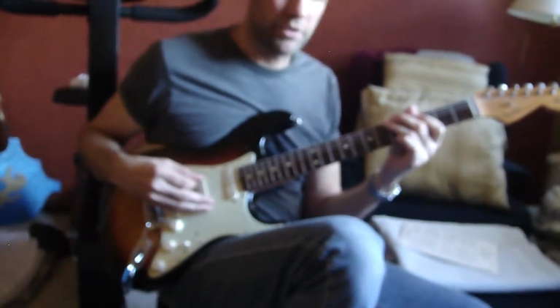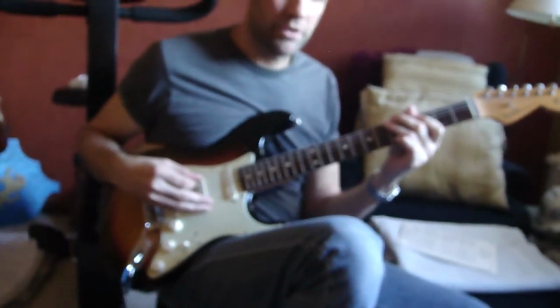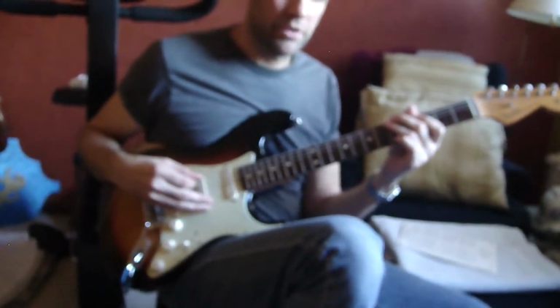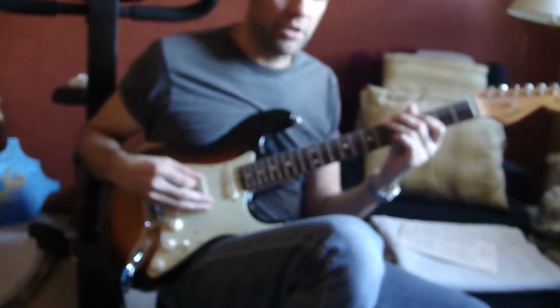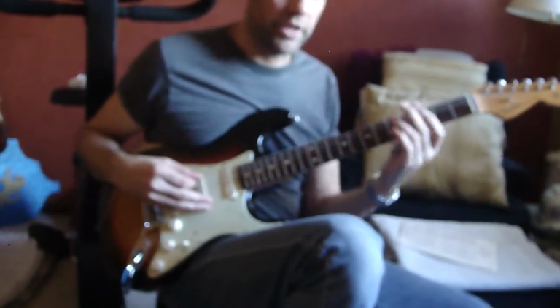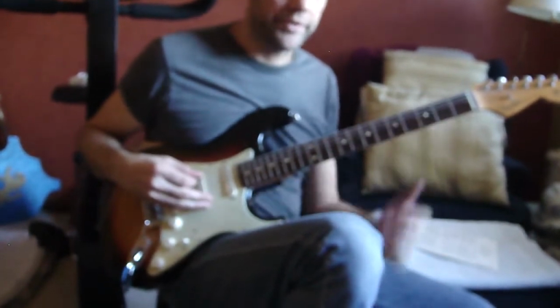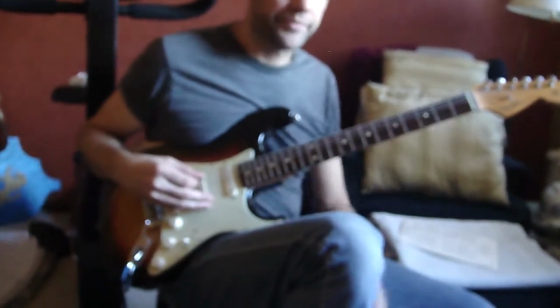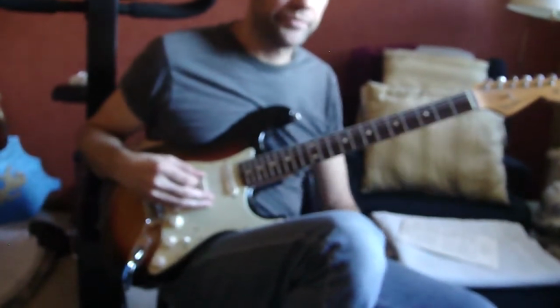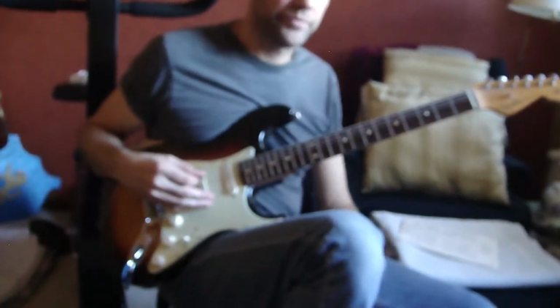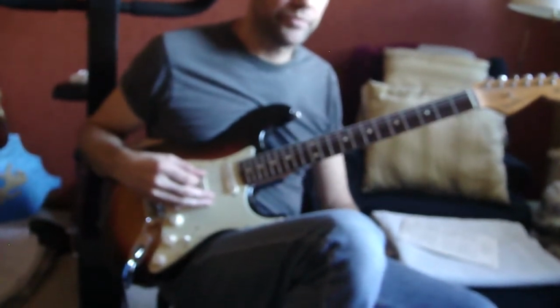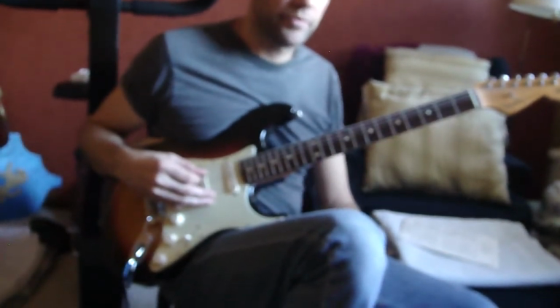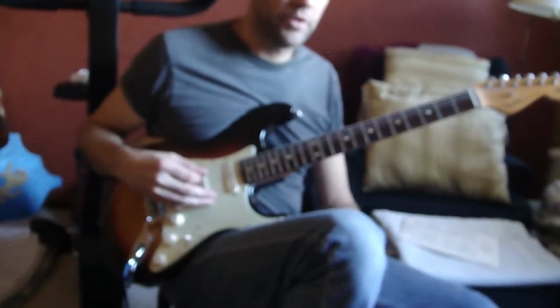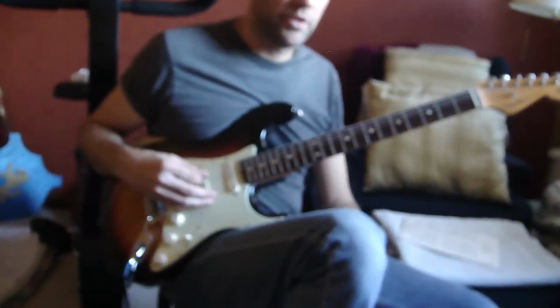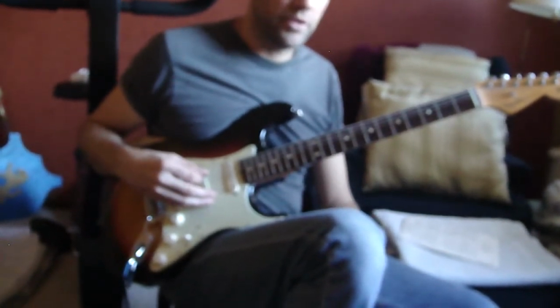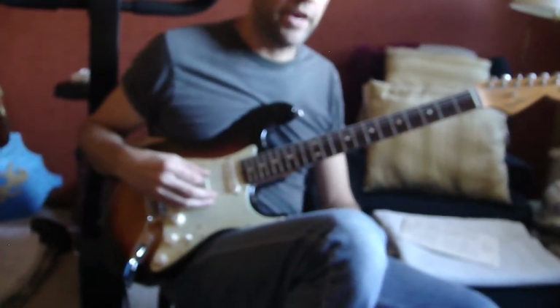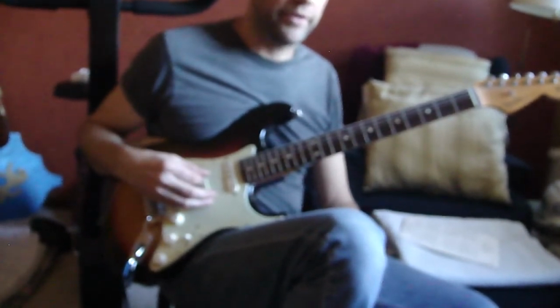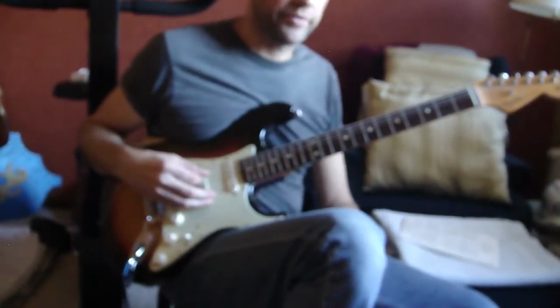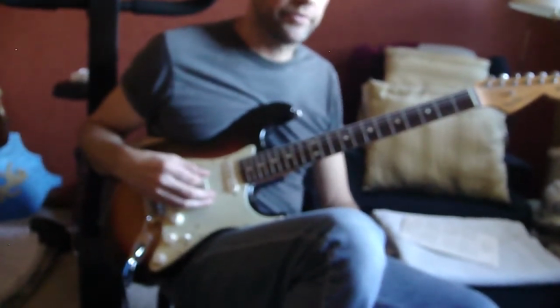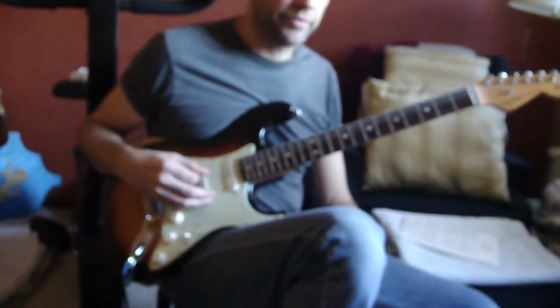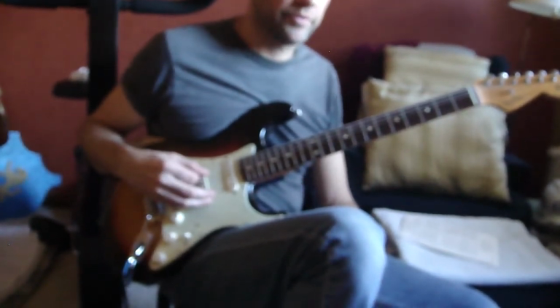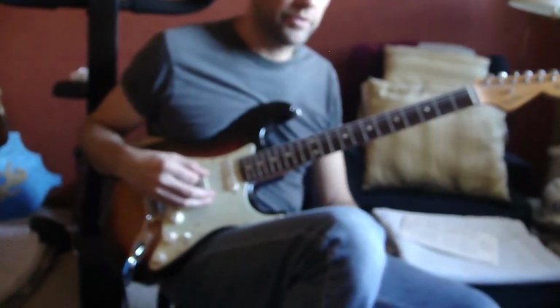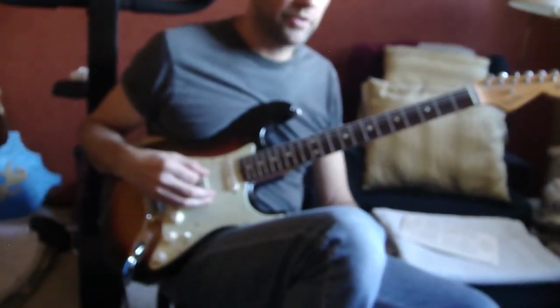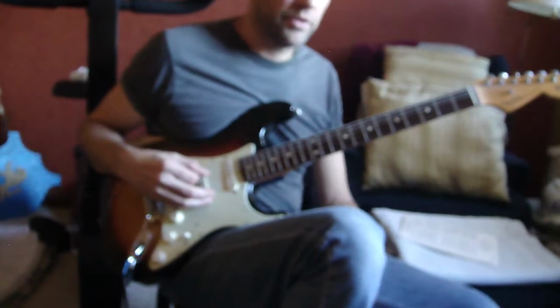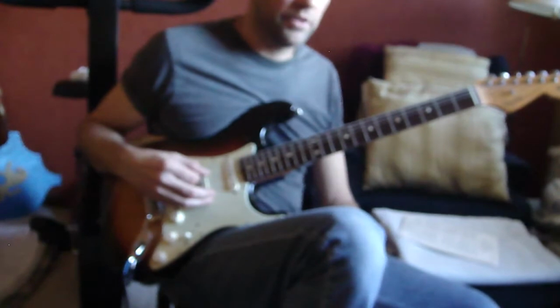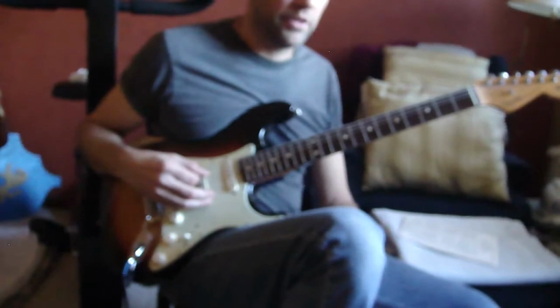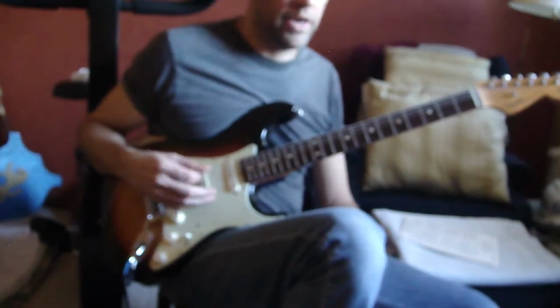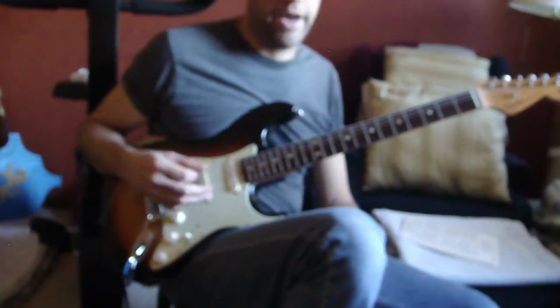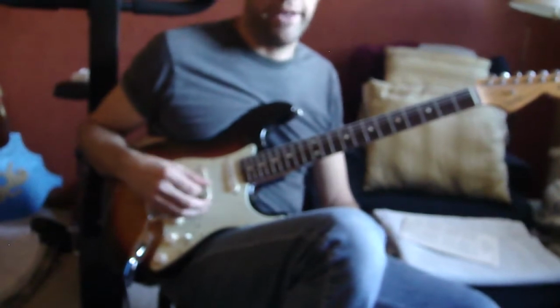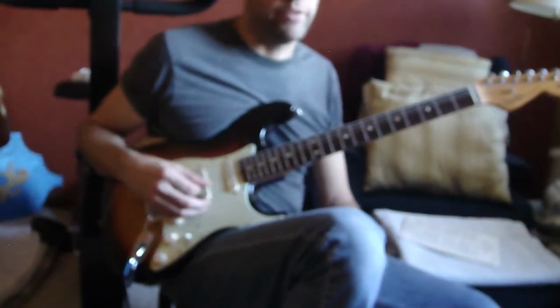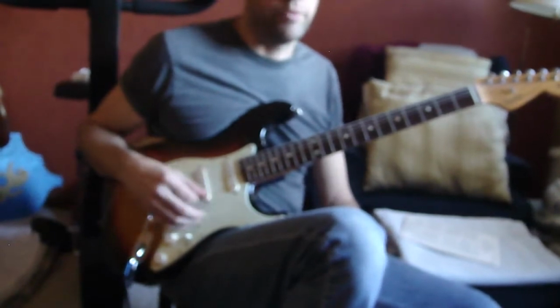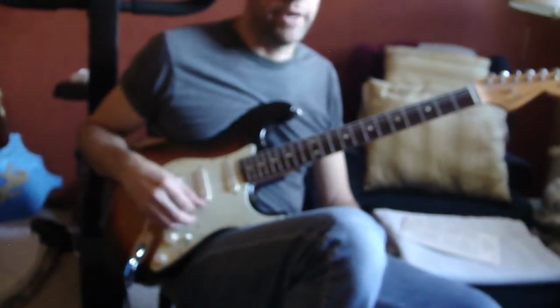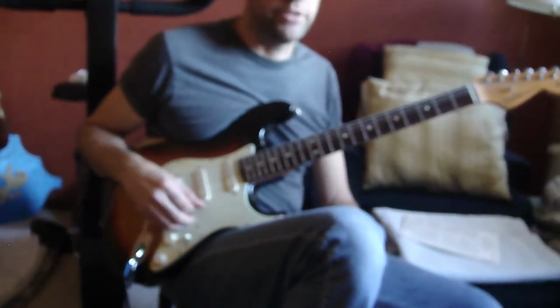Yeah. Okay. Now, that's major pentatonic, right? Do you know a minor? Can you do a minor?